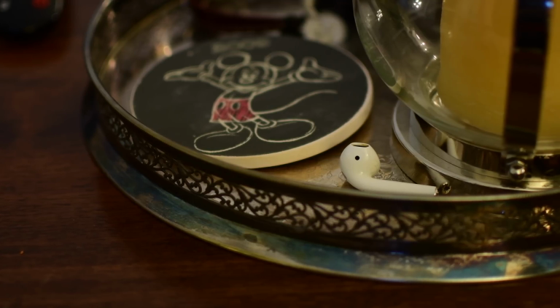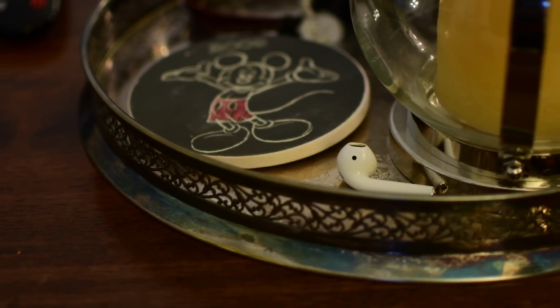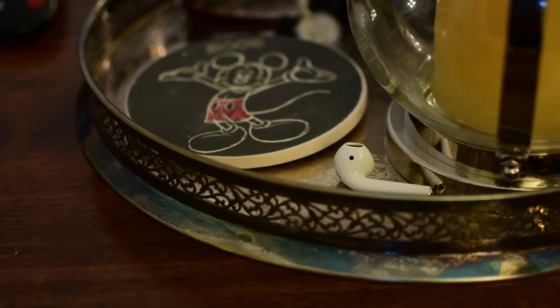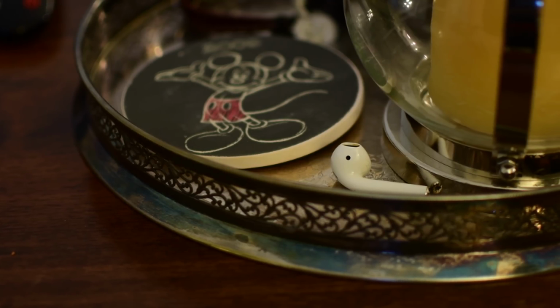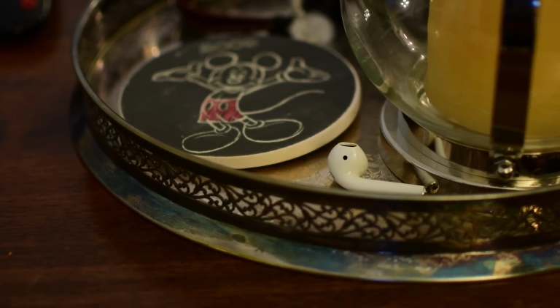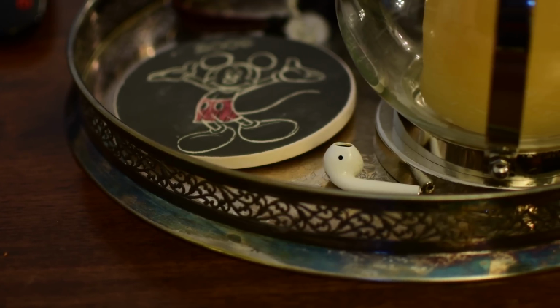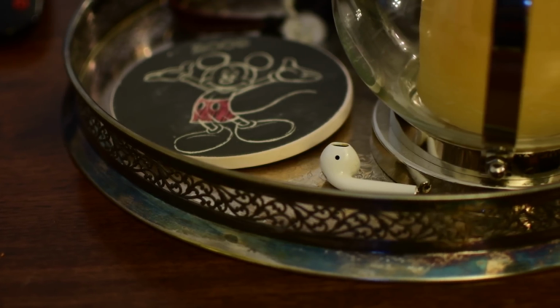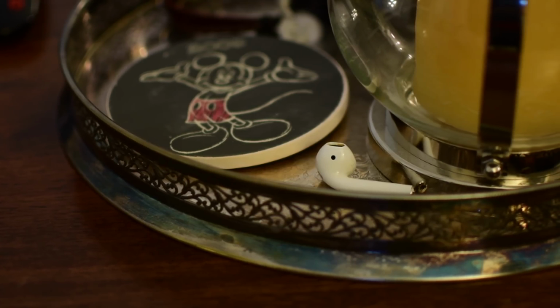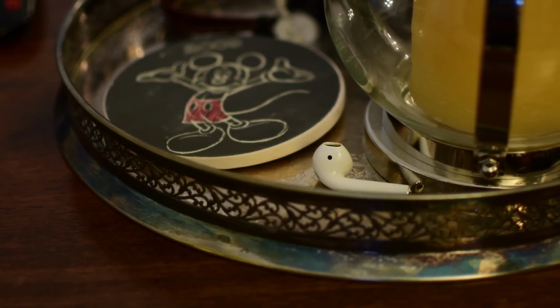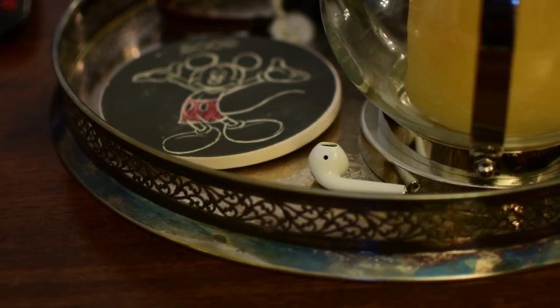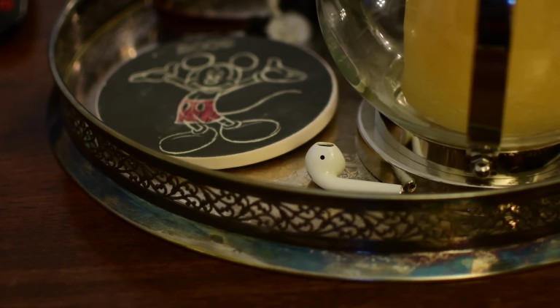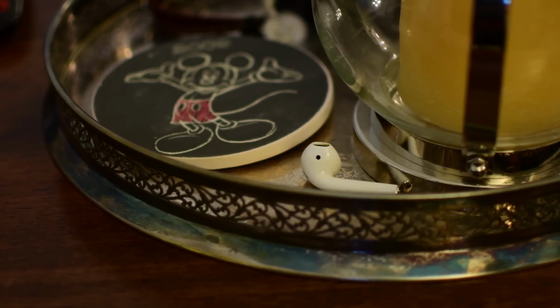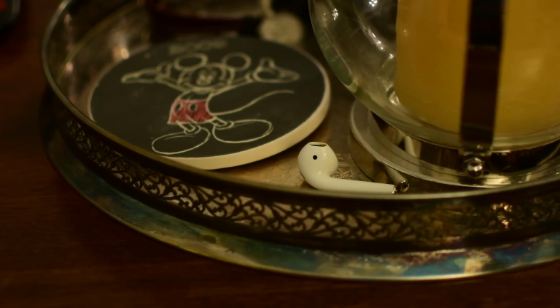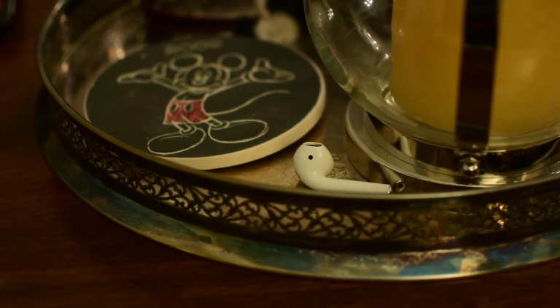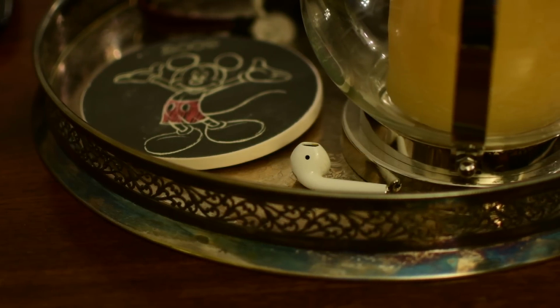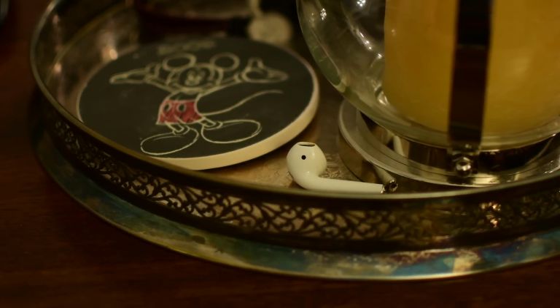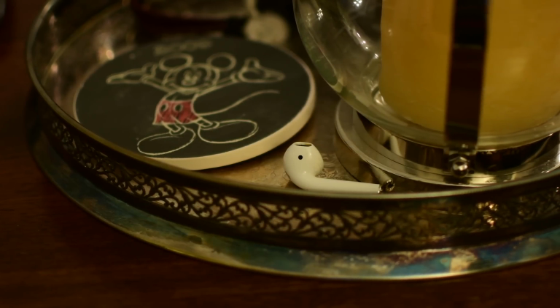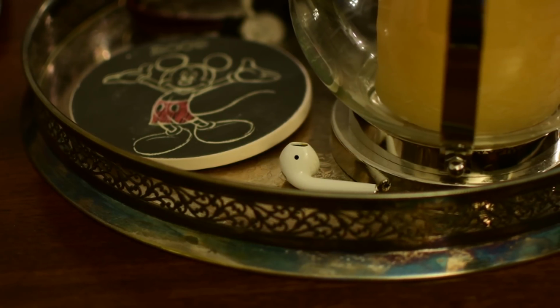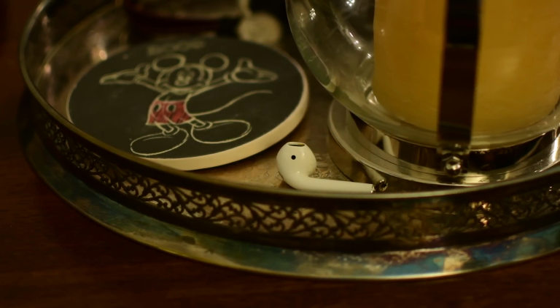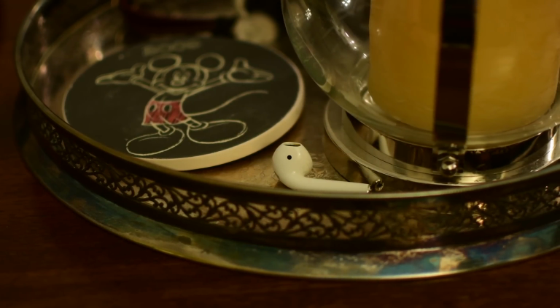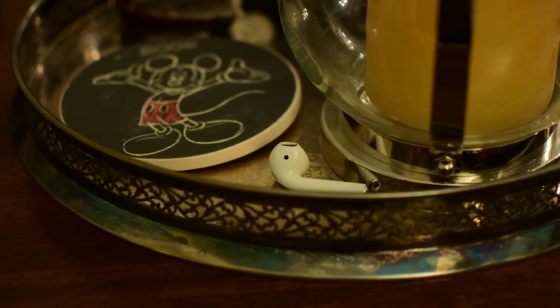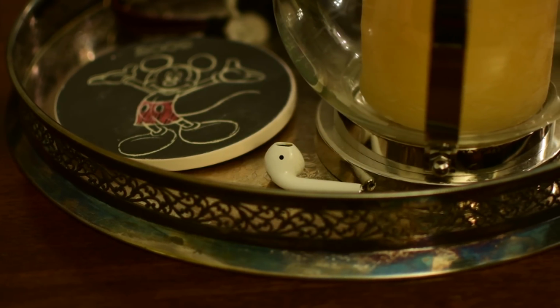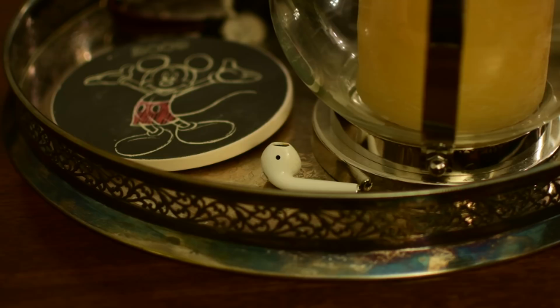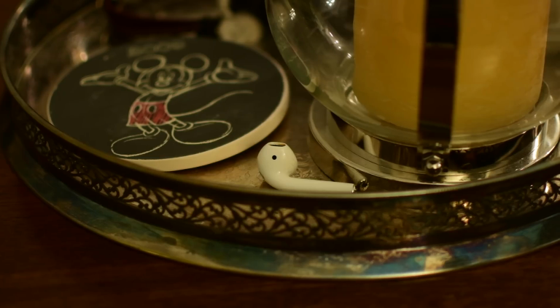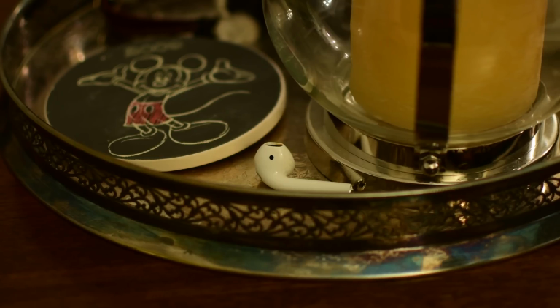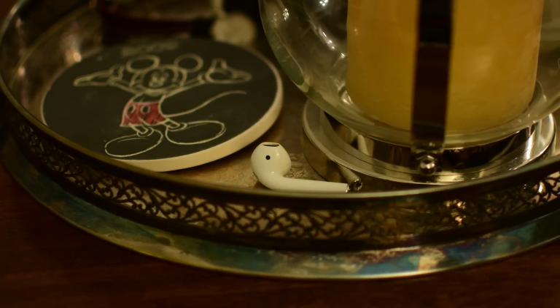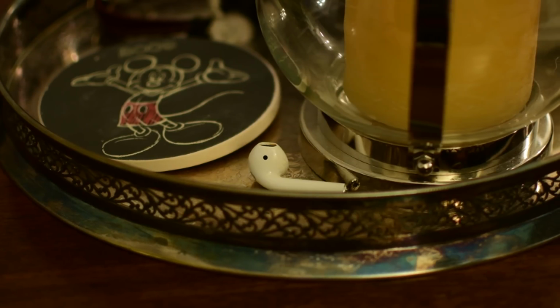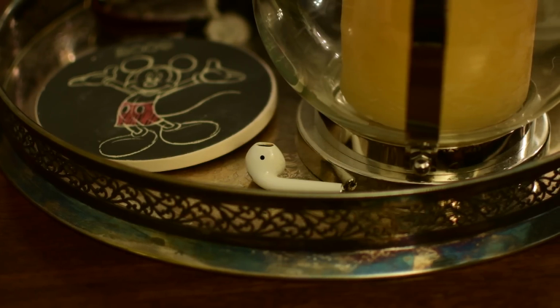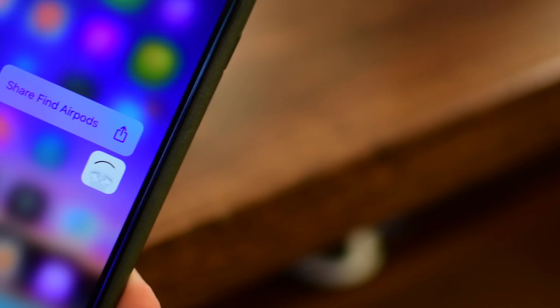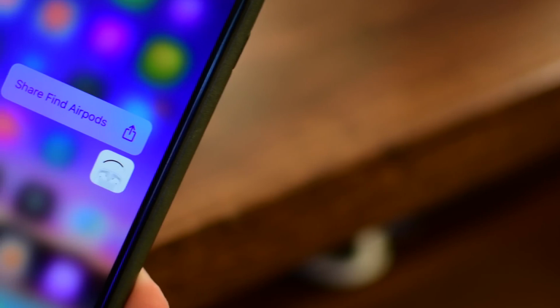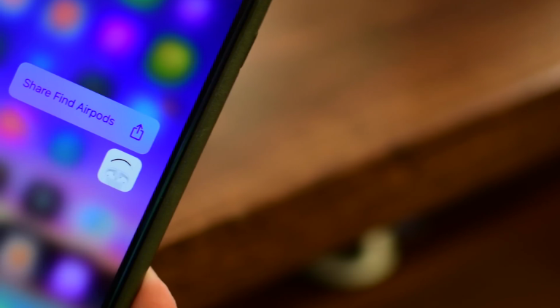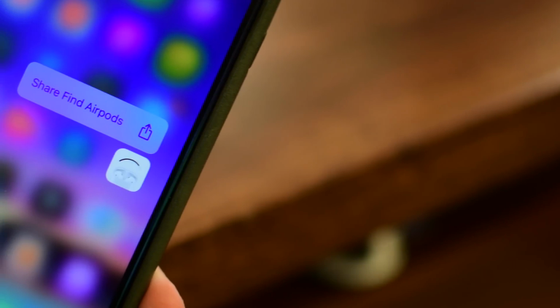You can go in, see that last known location, and then once the AirPods do reconnect, it'll start to play that sound again.